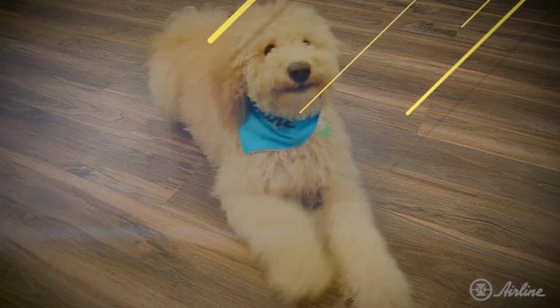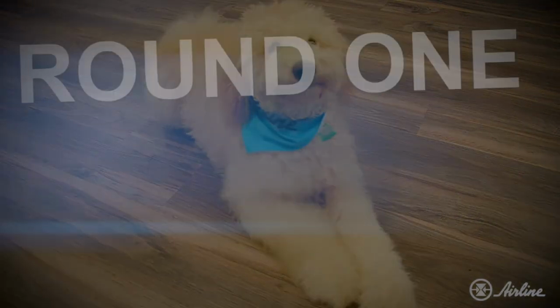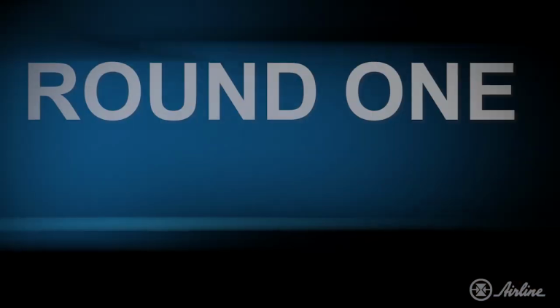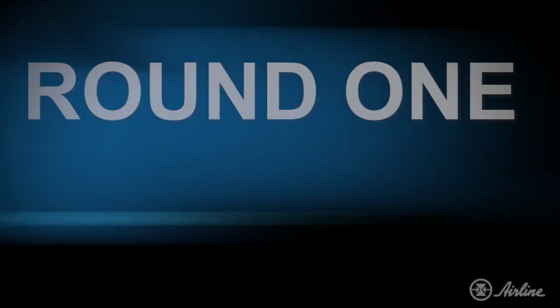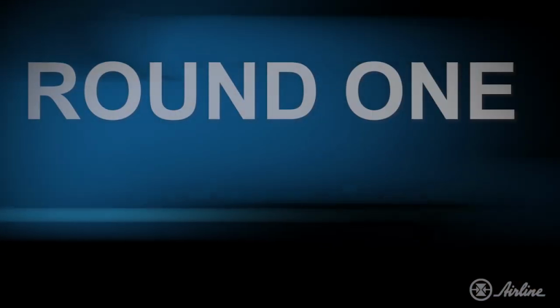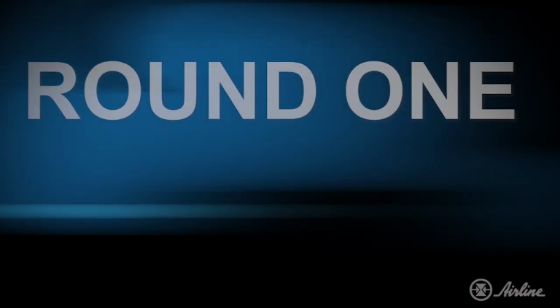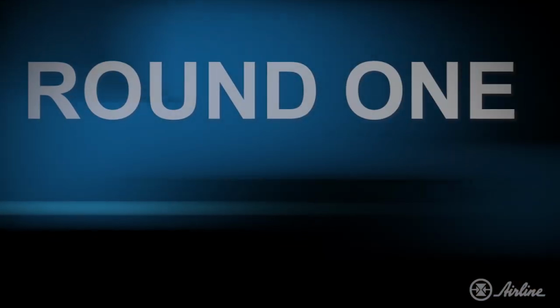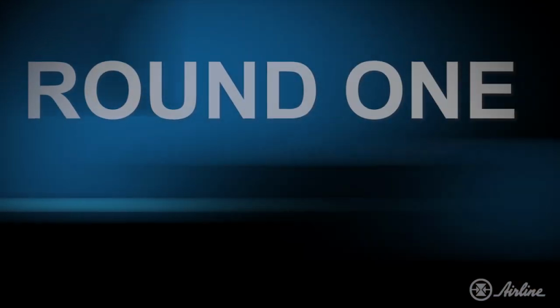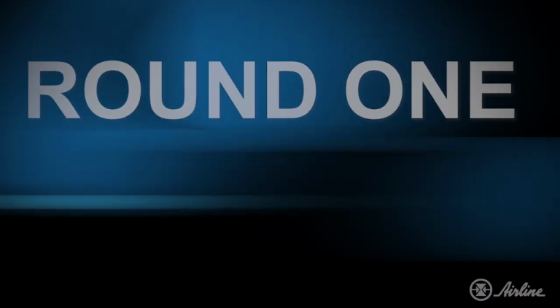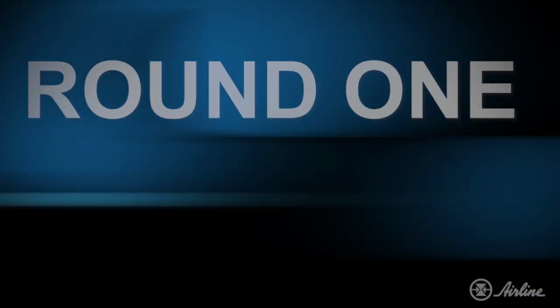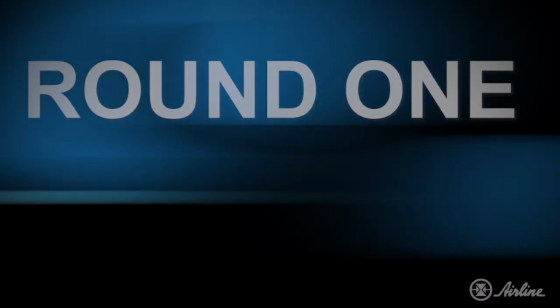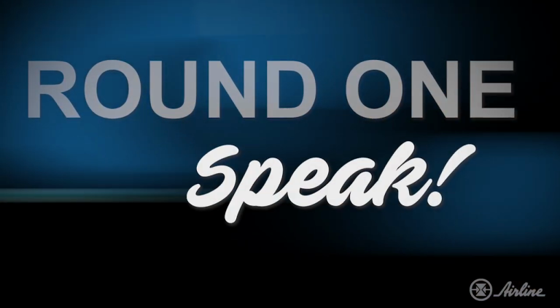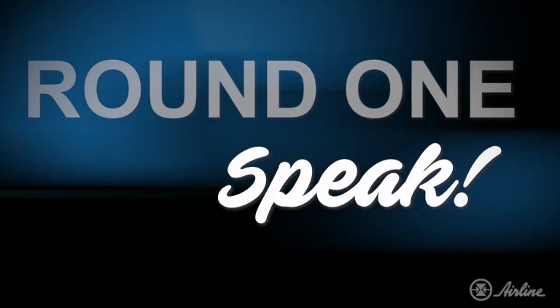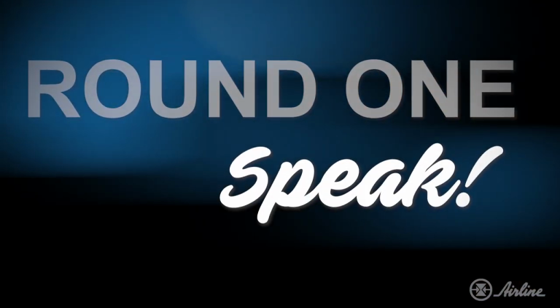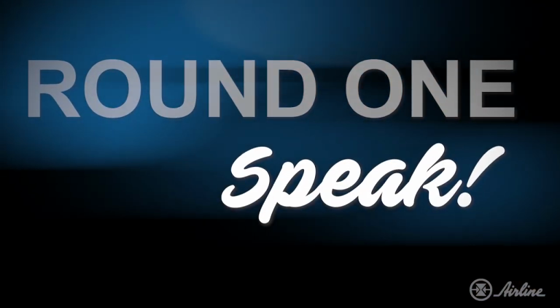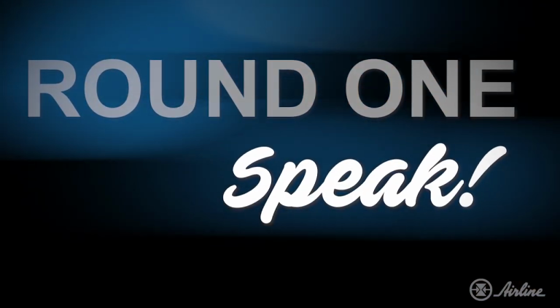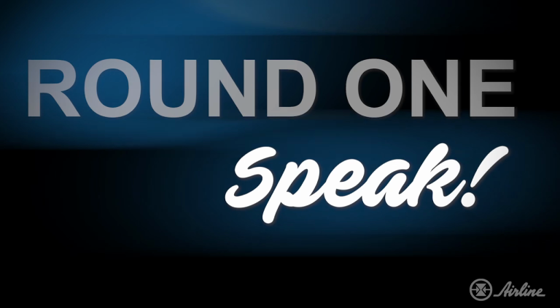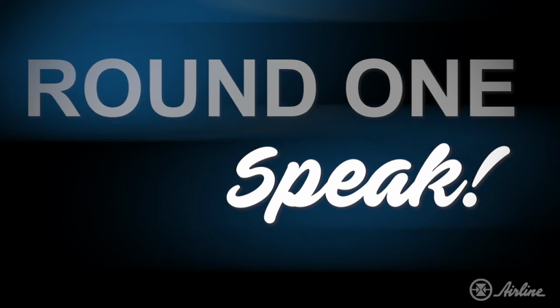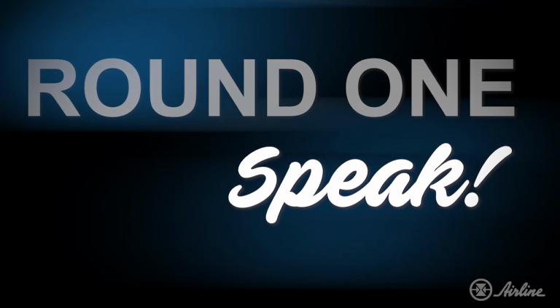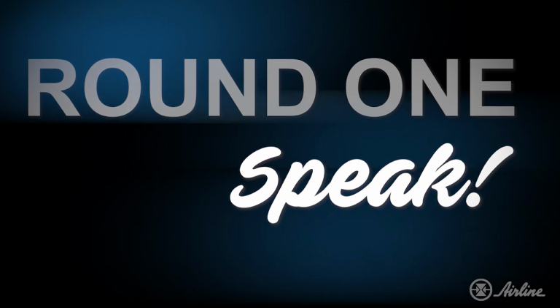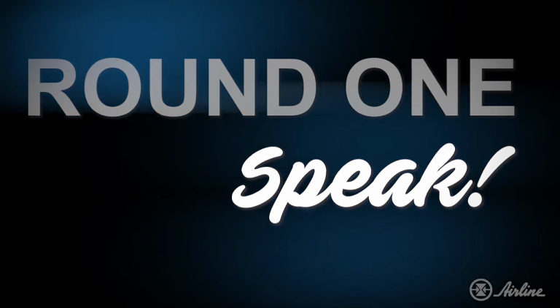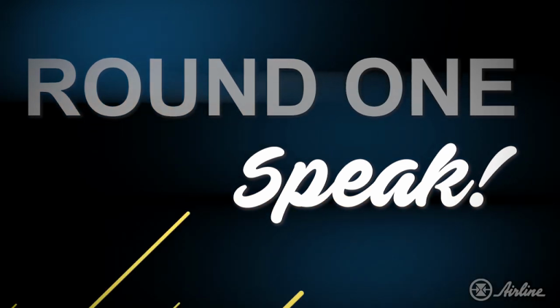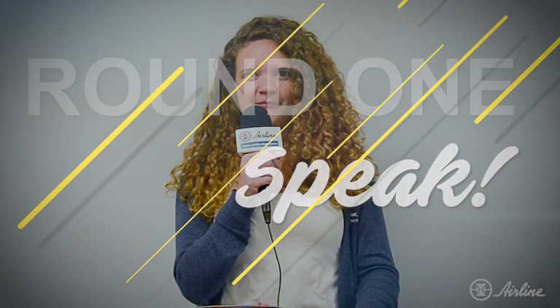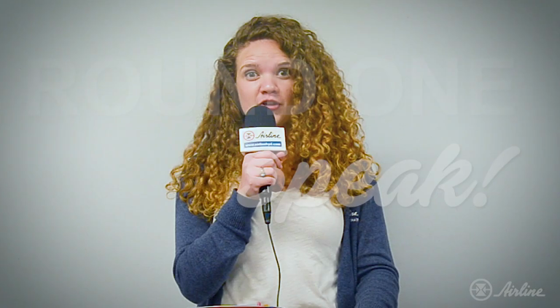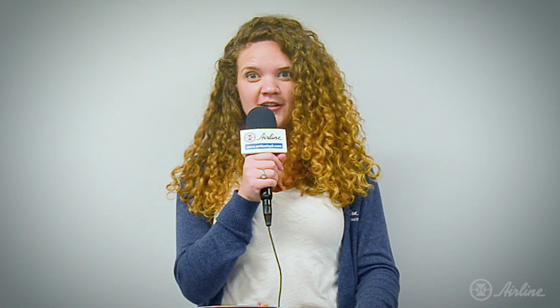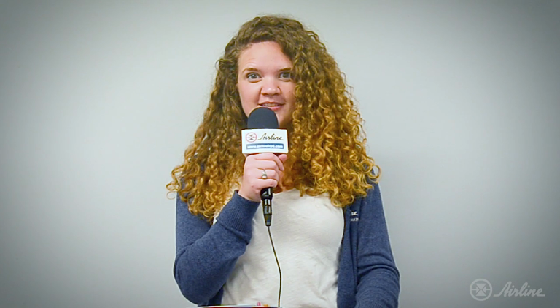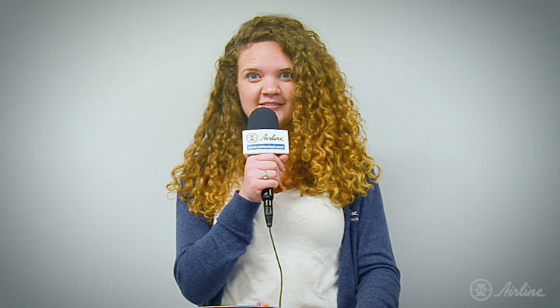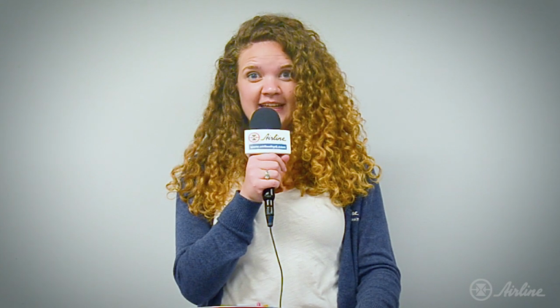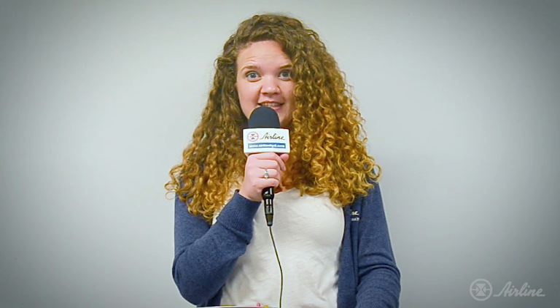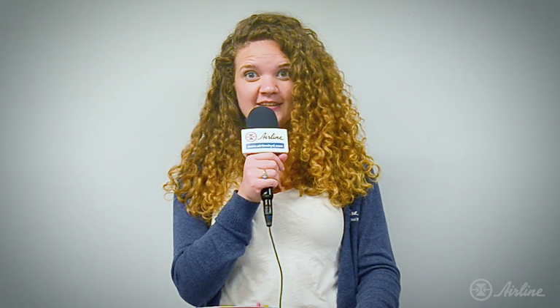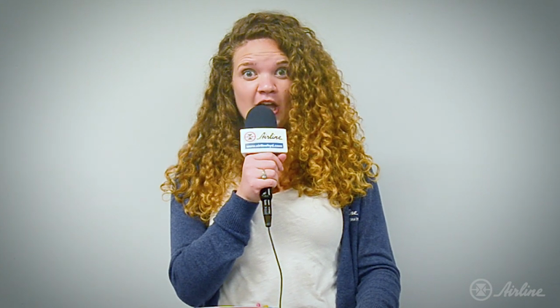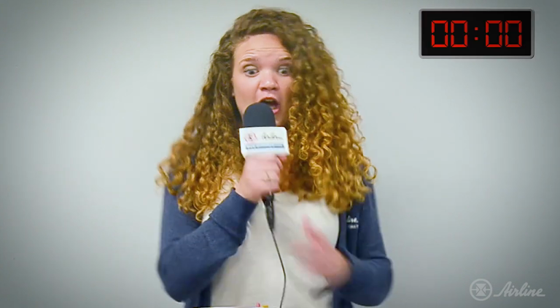Starting off the competition, we're going to teach 'speak.' Let's see who can learn it faster. On your marks, get set, go!